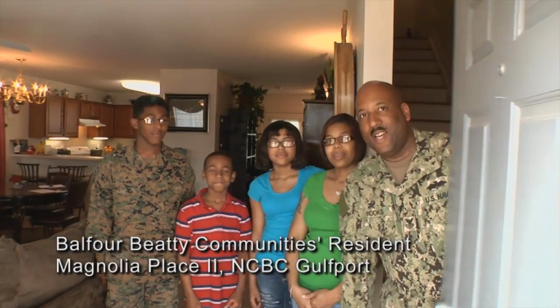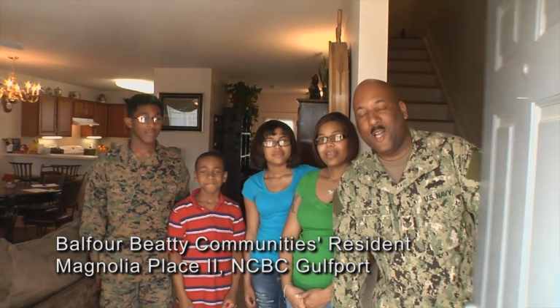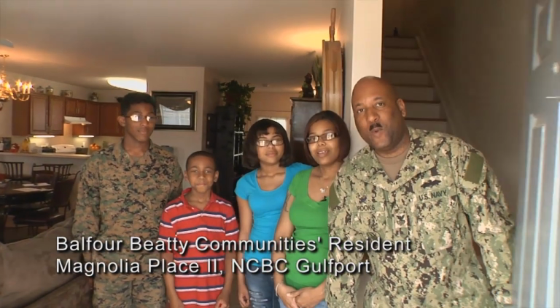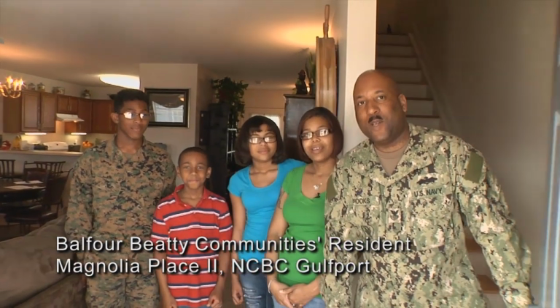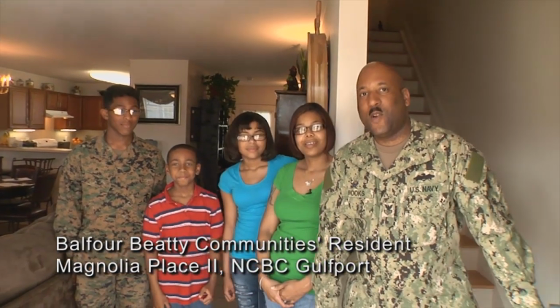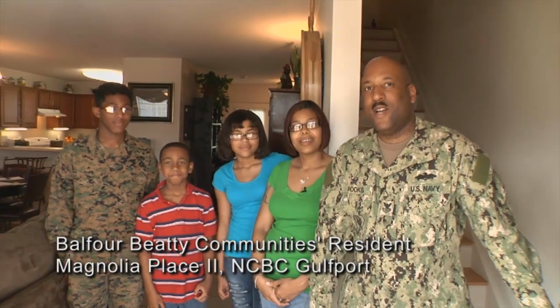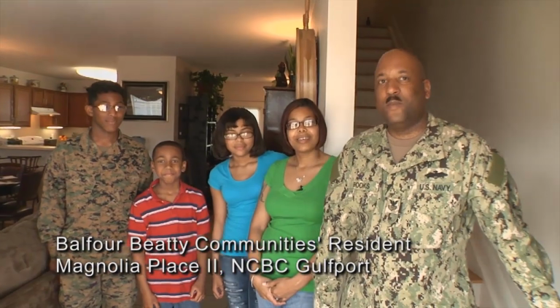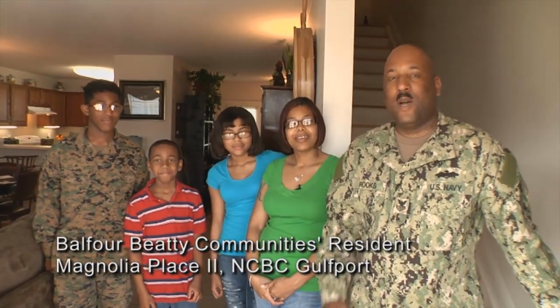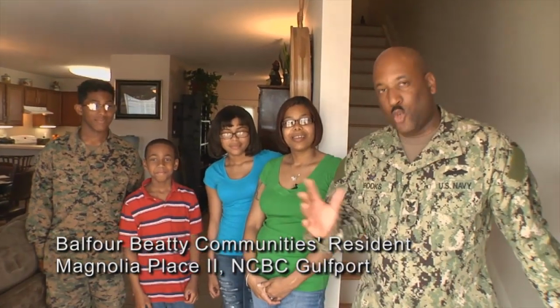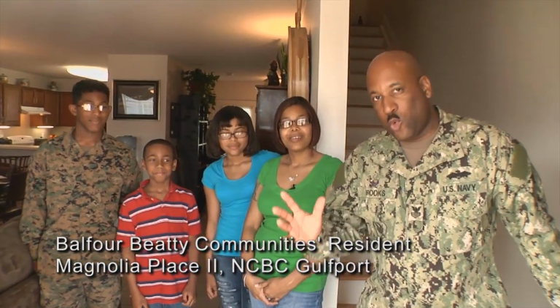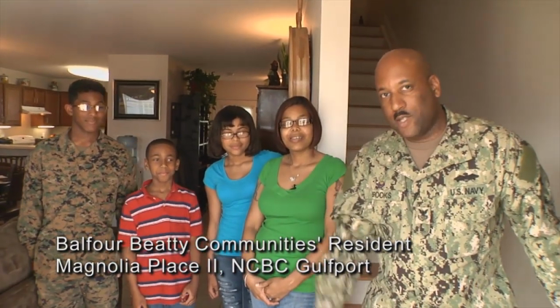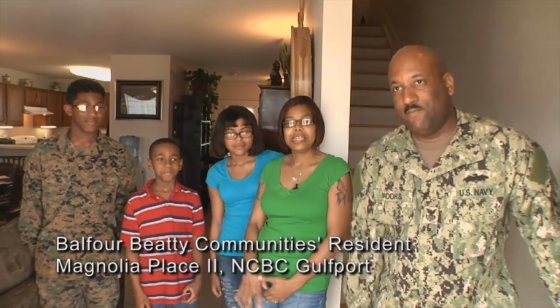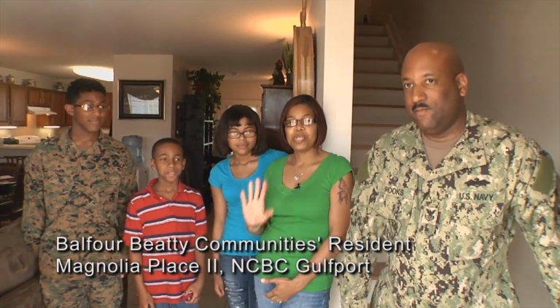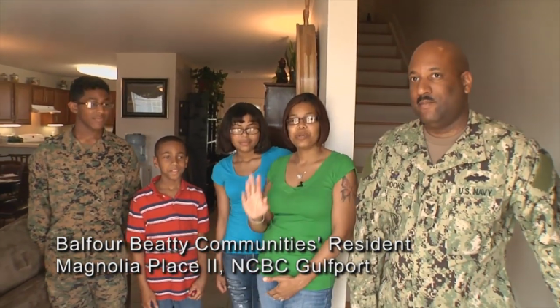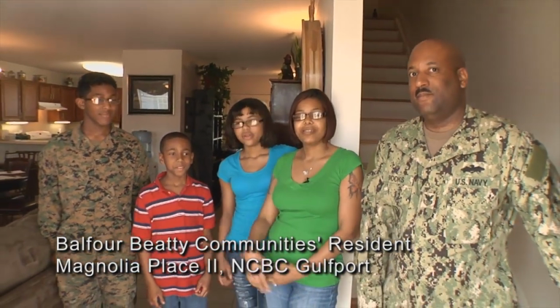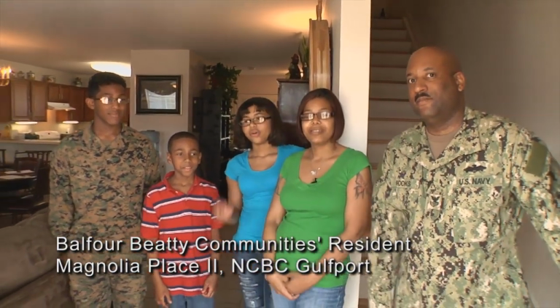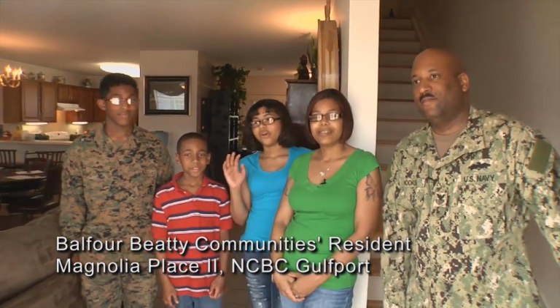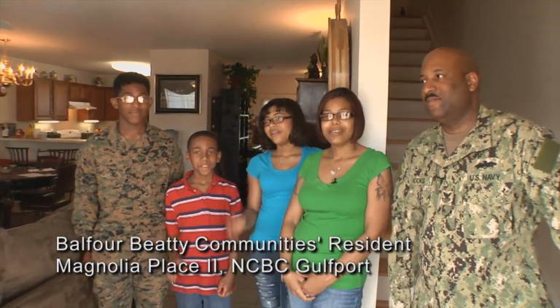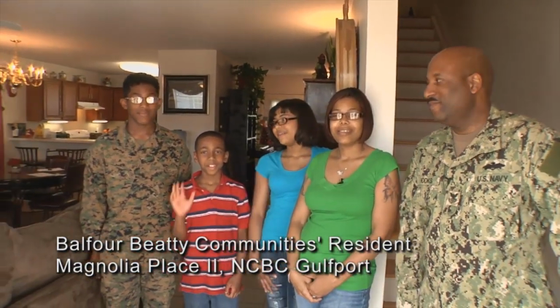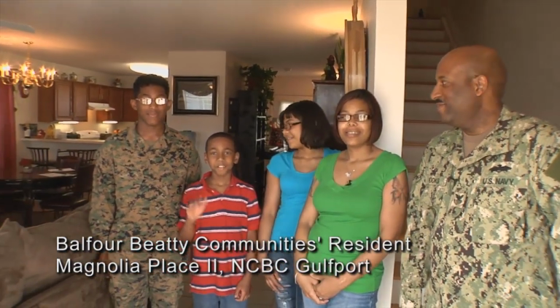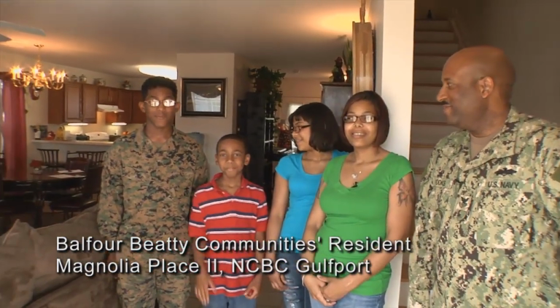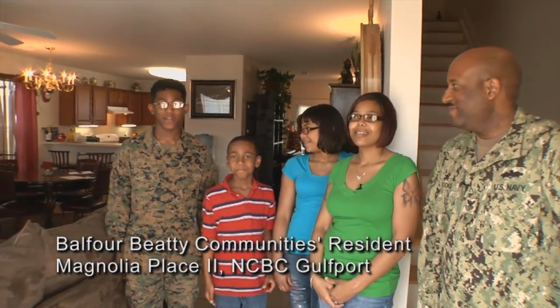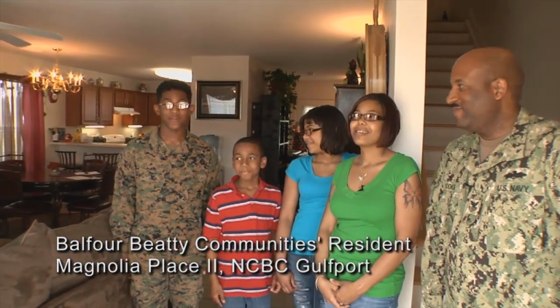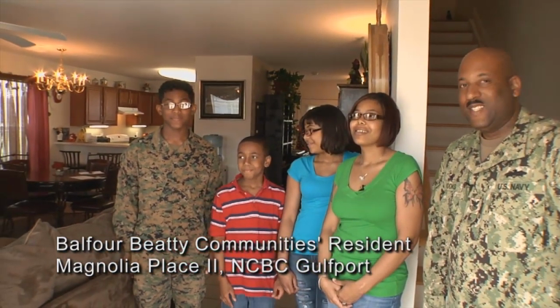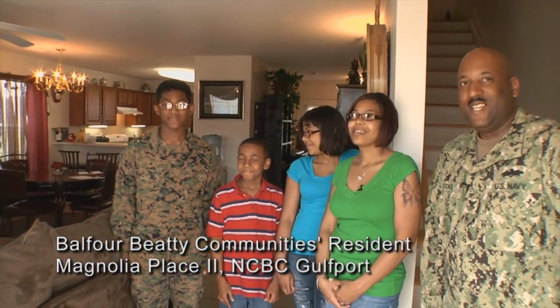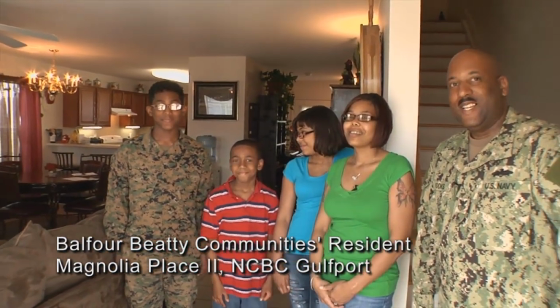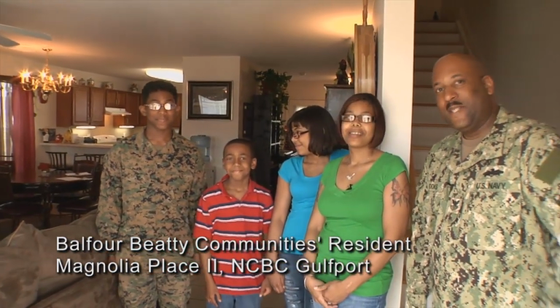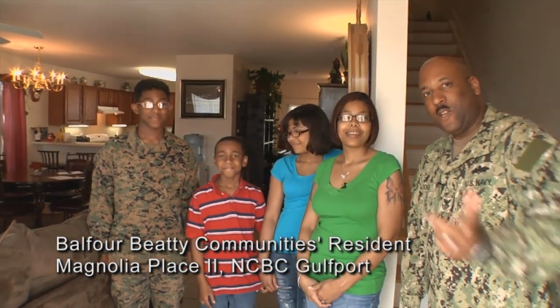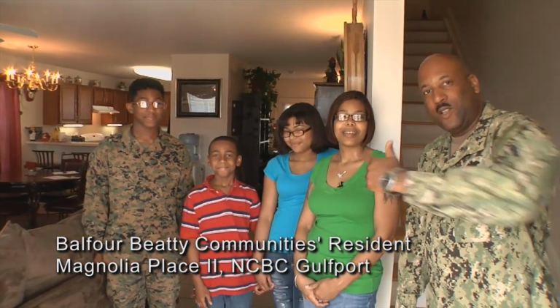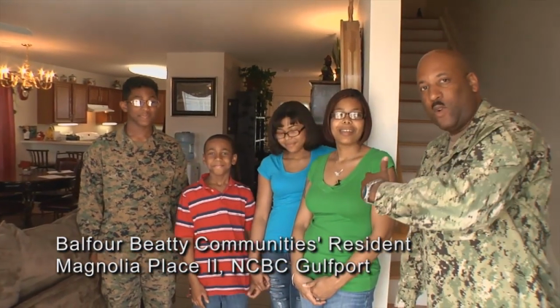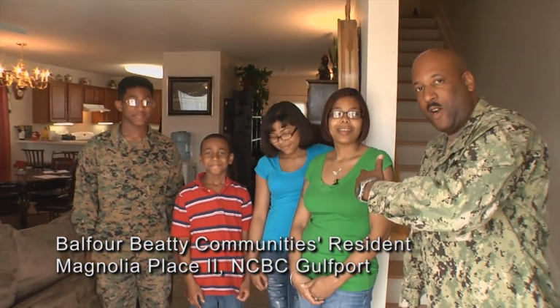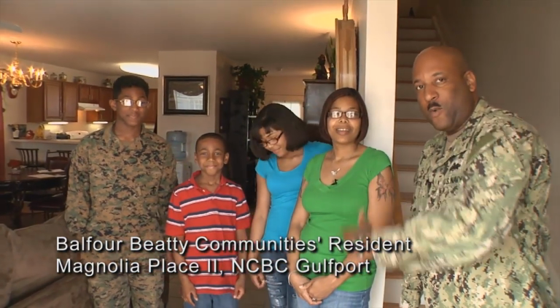Hello, welcome to our home. I'm George, Deirdre, Tori, Khalil. Let me take you on a tour of our home.